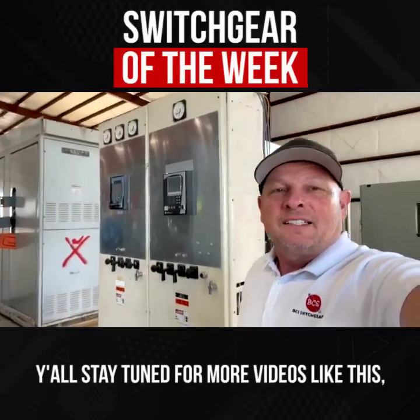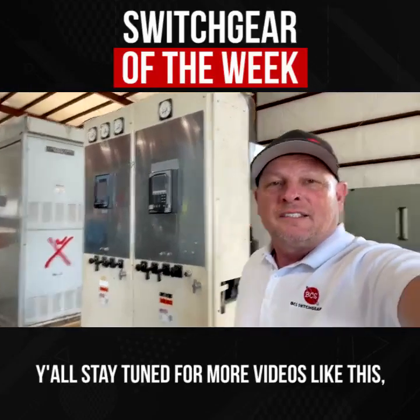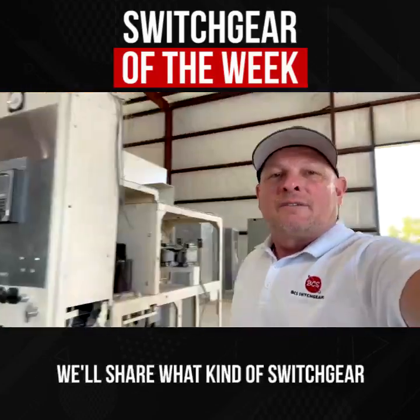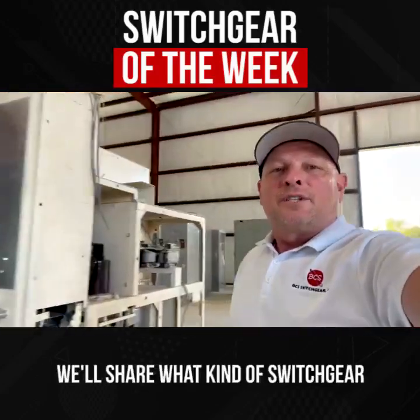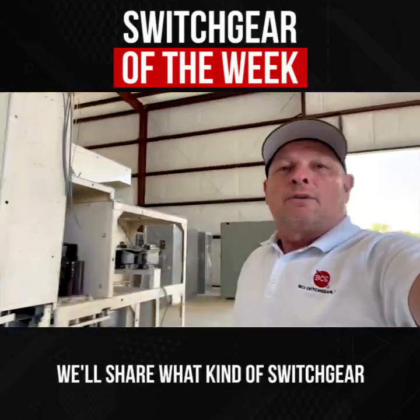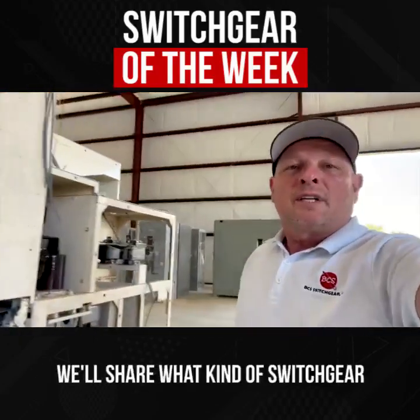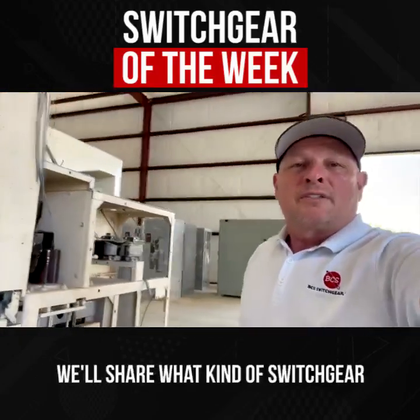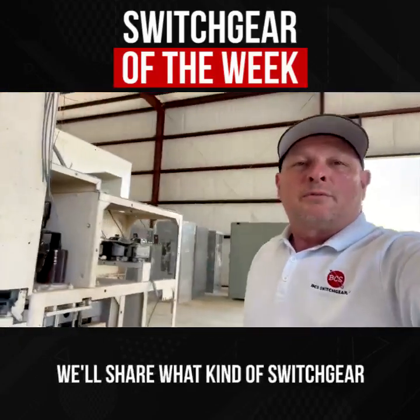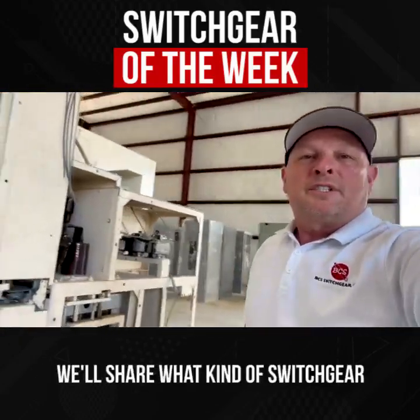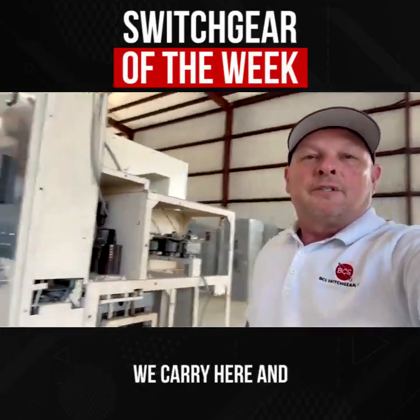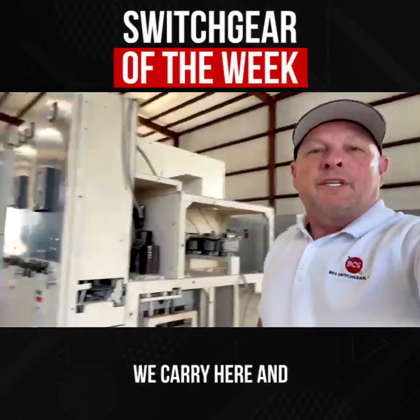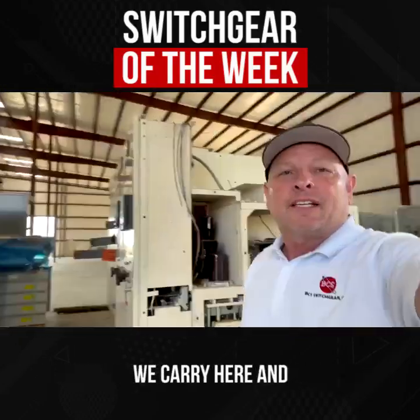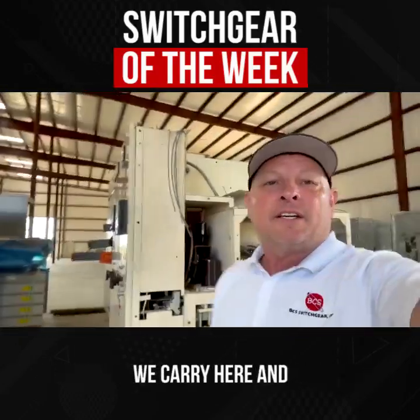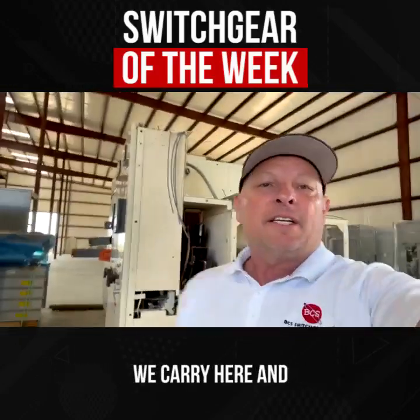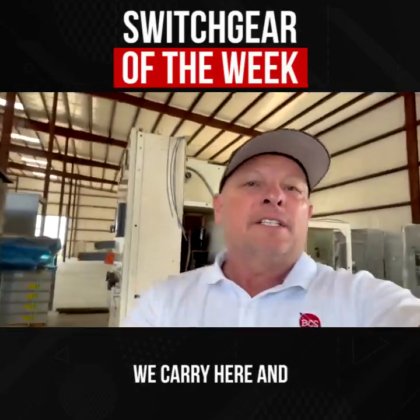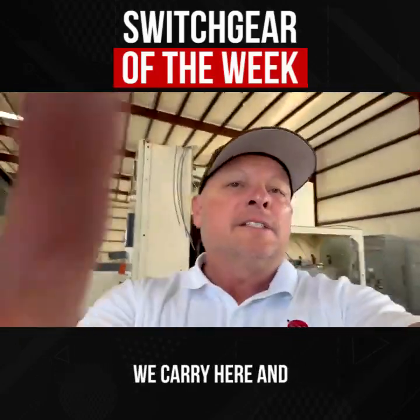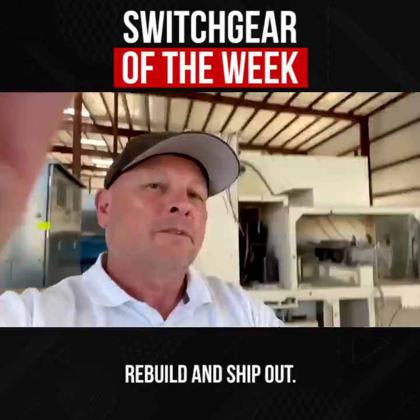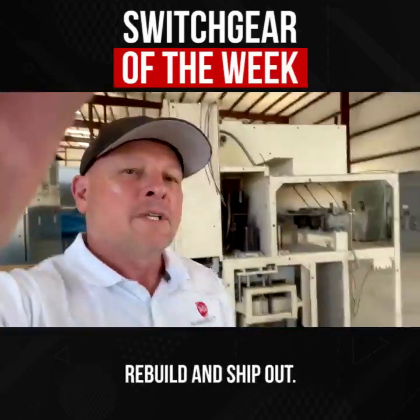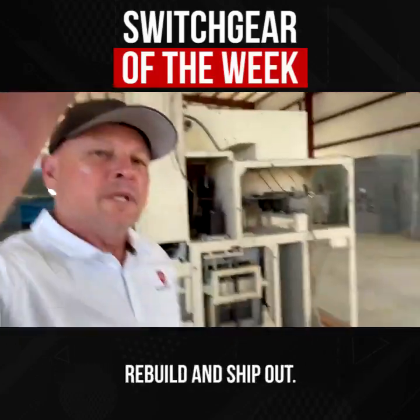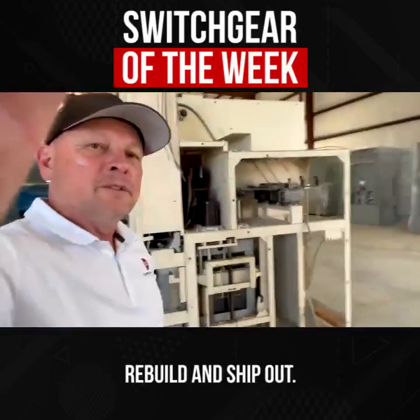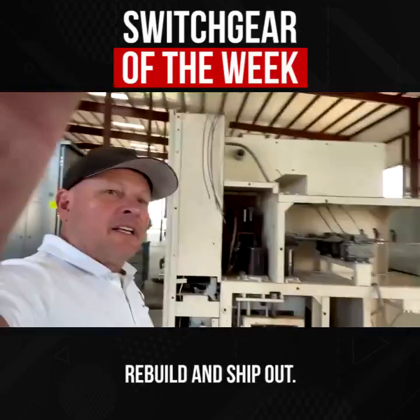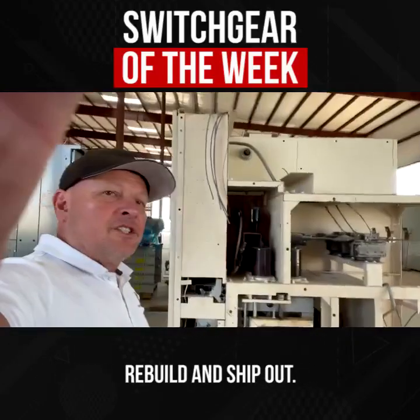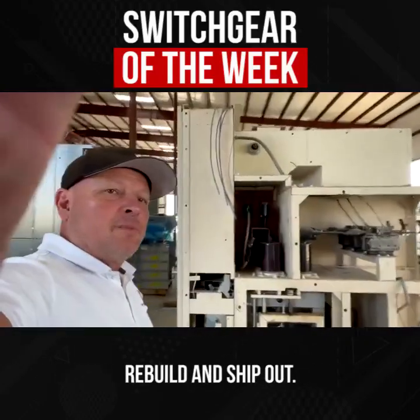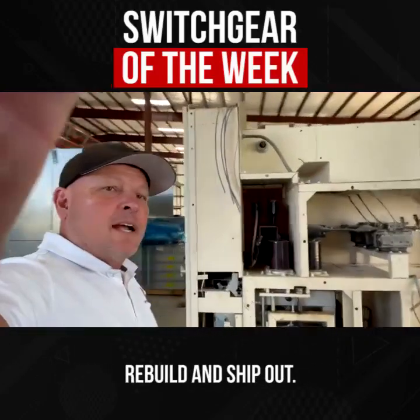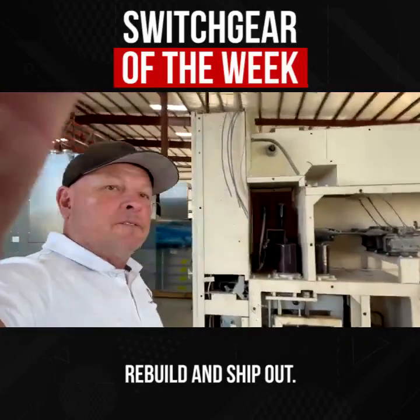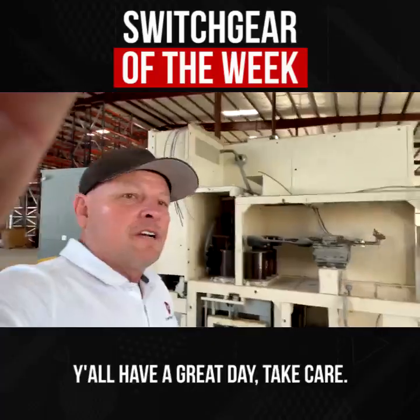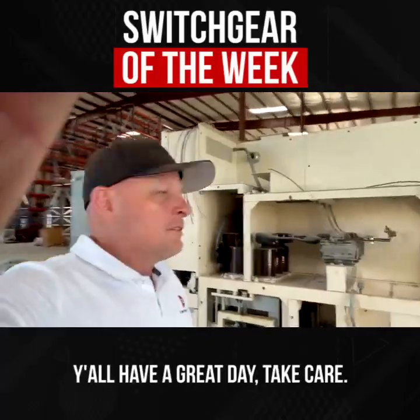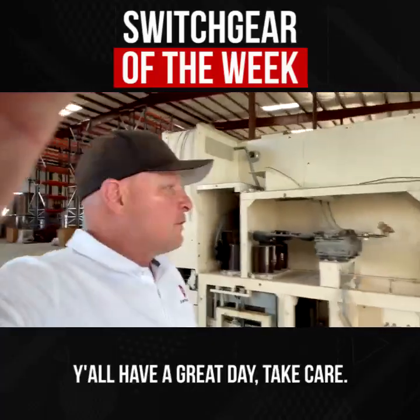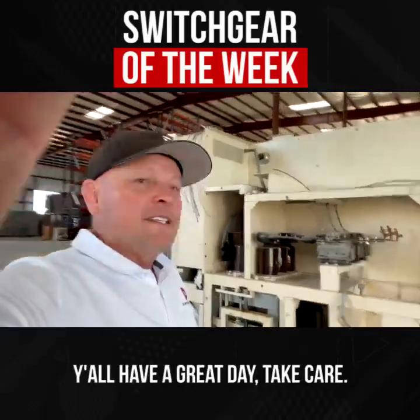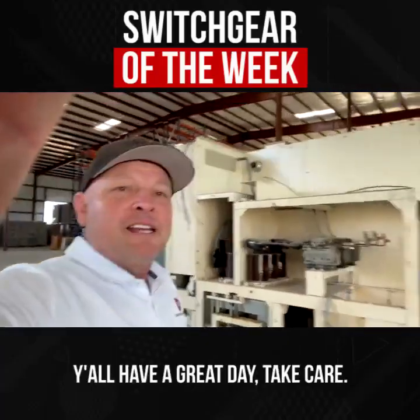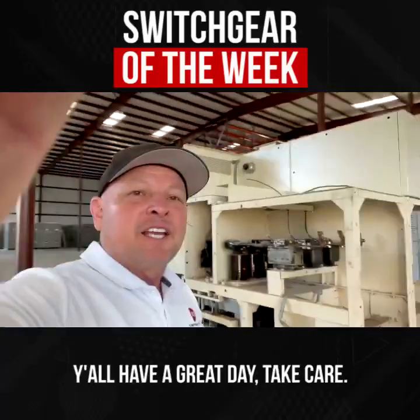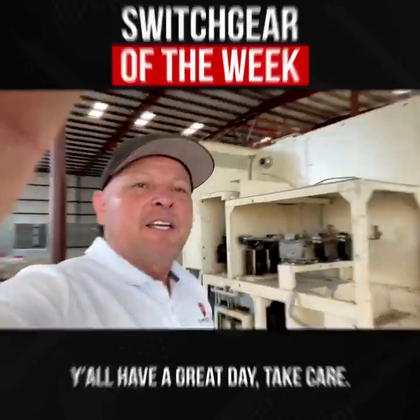Y'all stay tuned for more videos like this and share what kind of switchgear we carry here and rebuild and ship out. Y'all have a great day, take care.